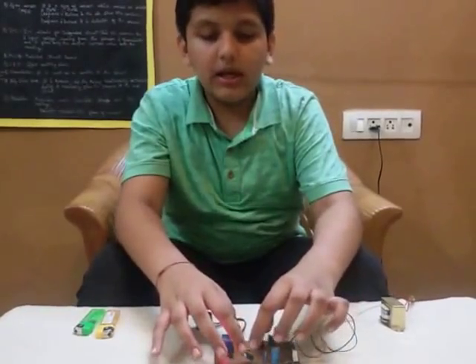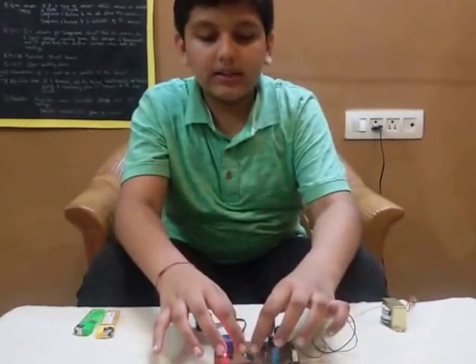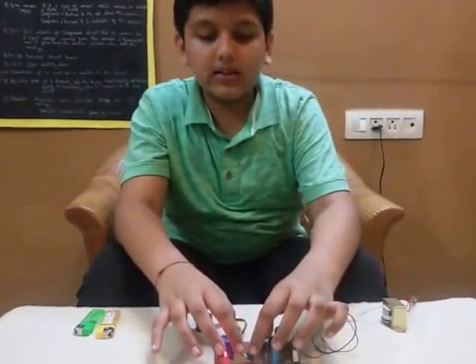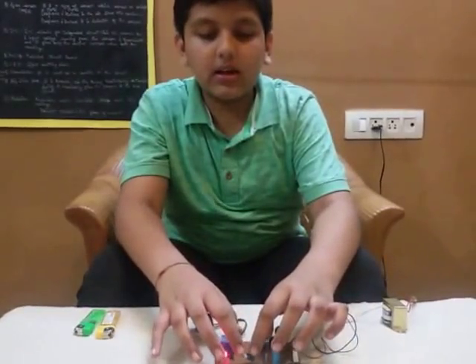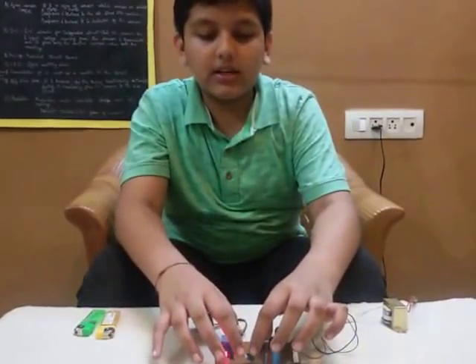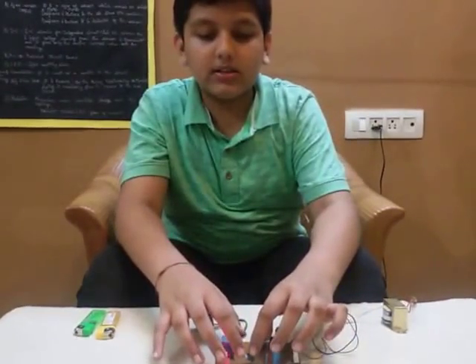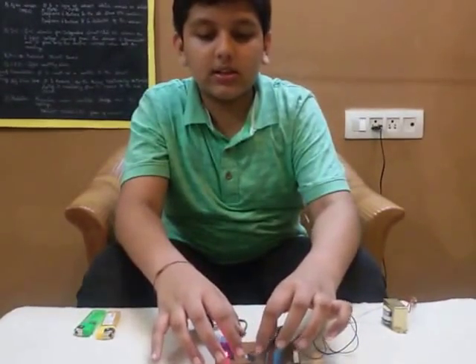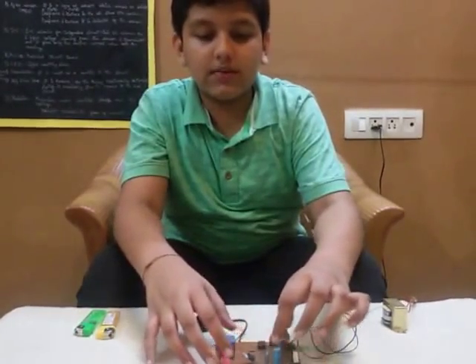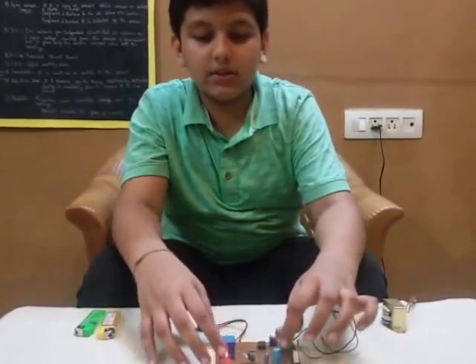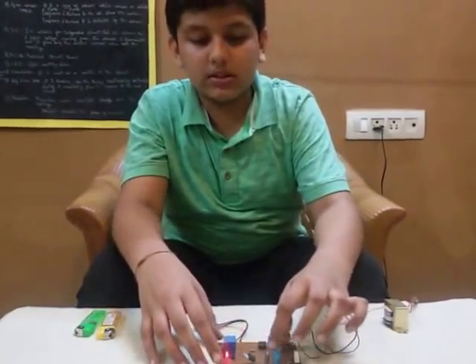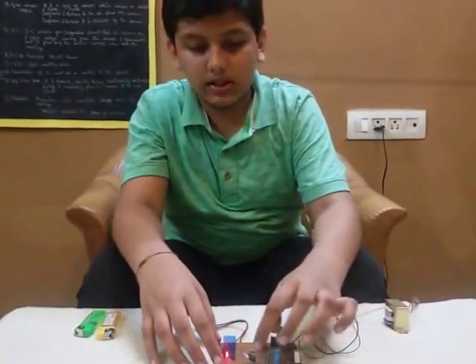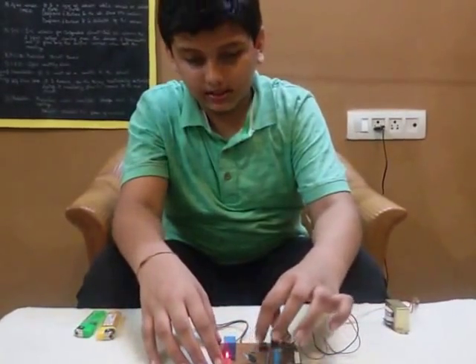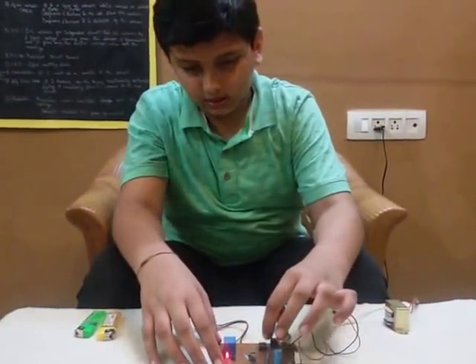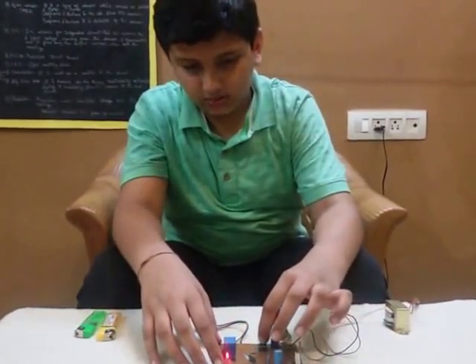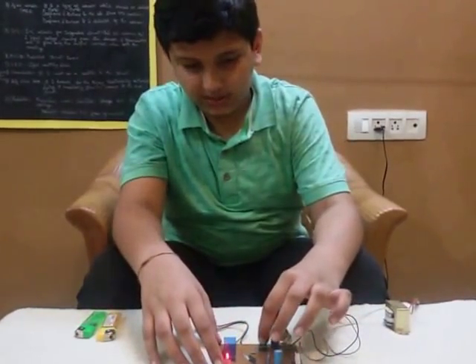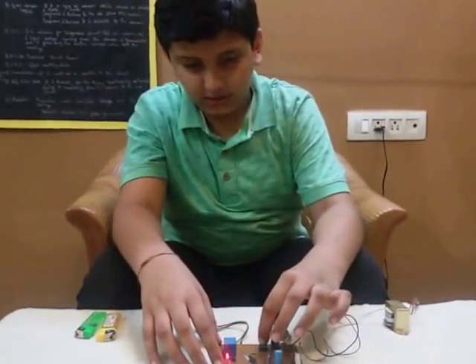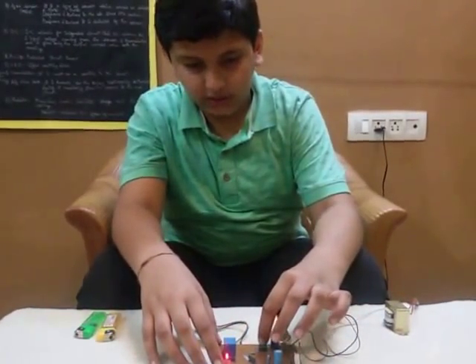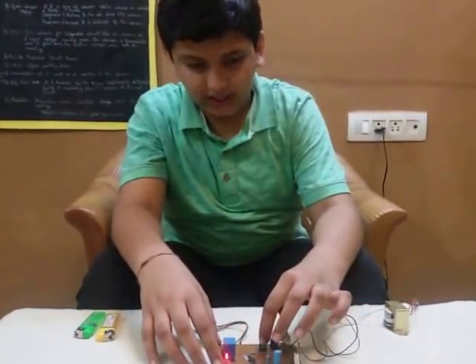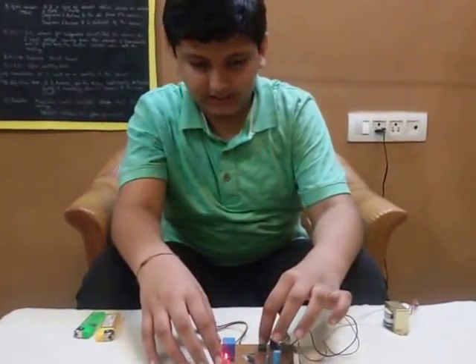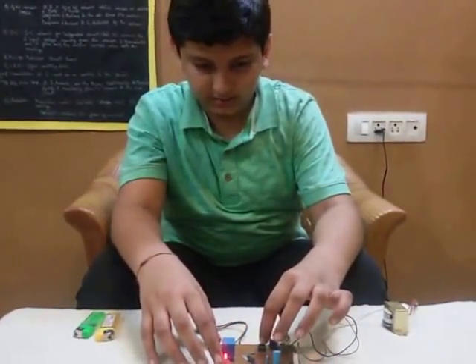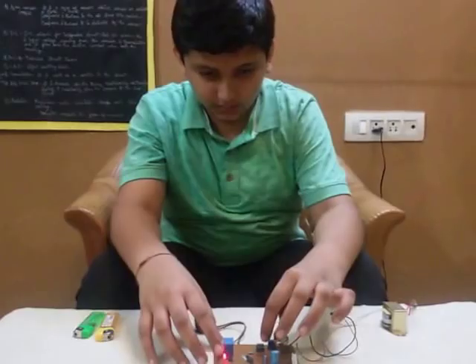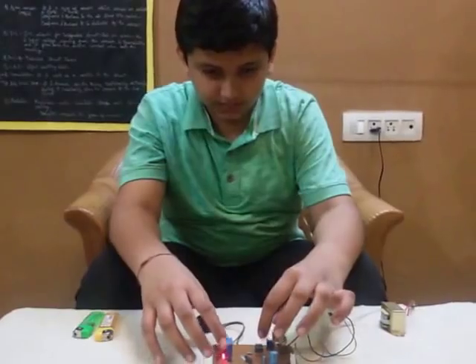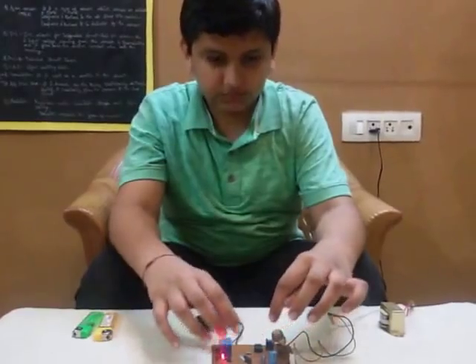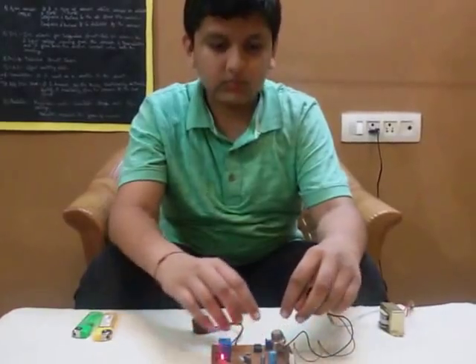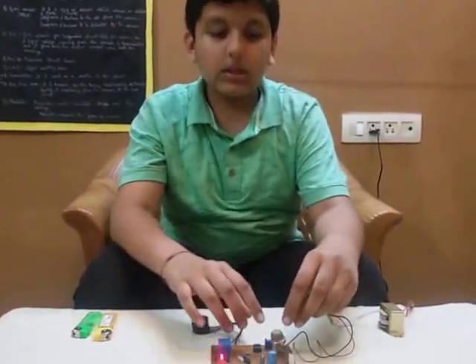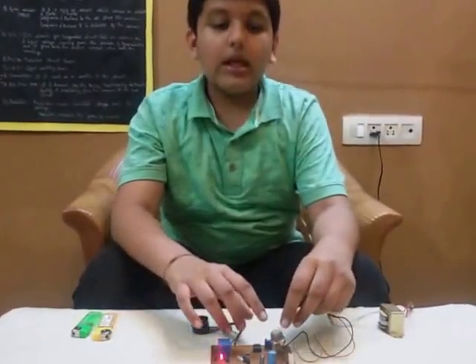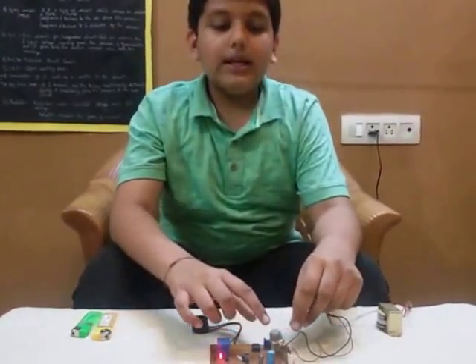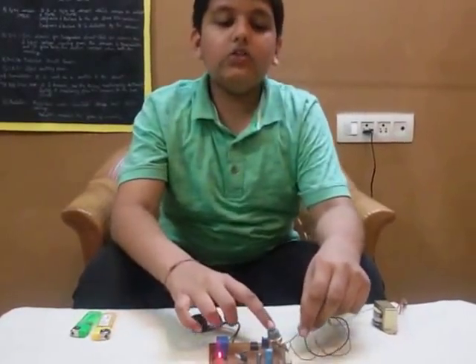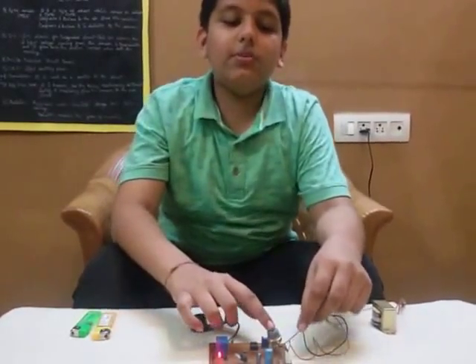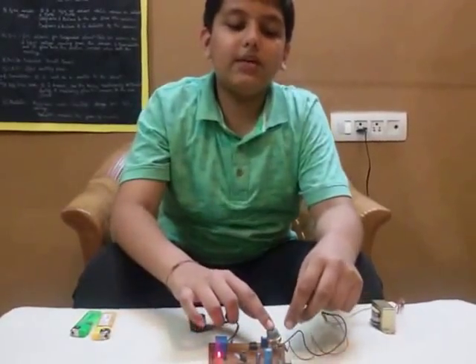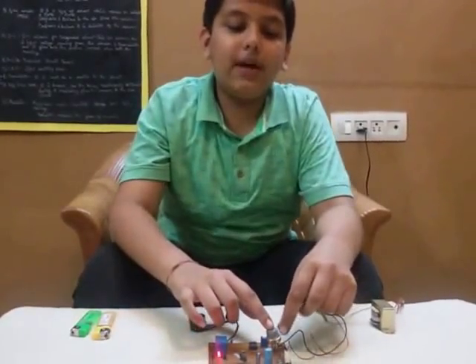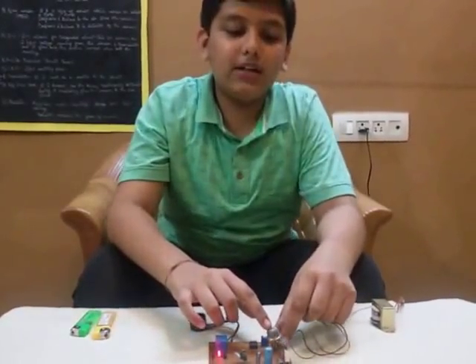This is the transistor which is connected to one end of the IC. Now the main part —